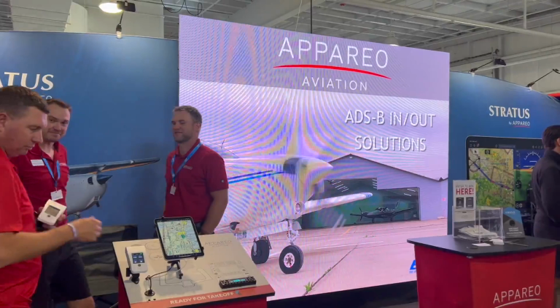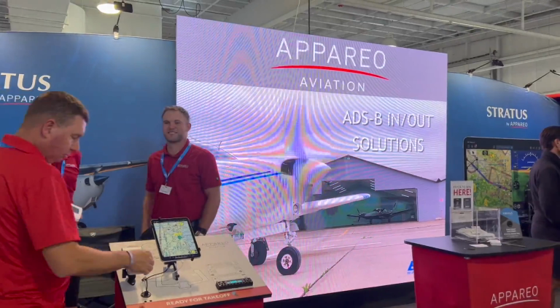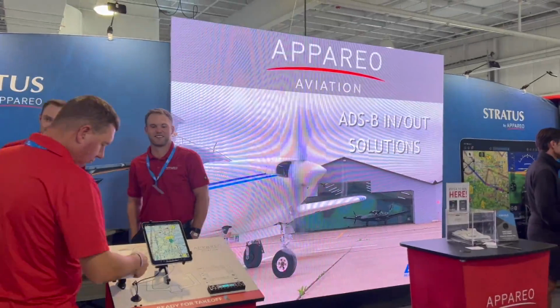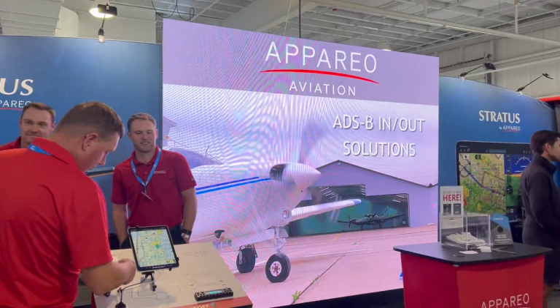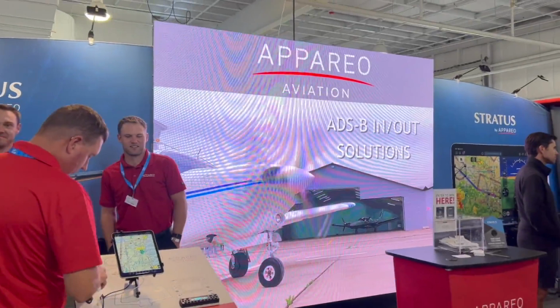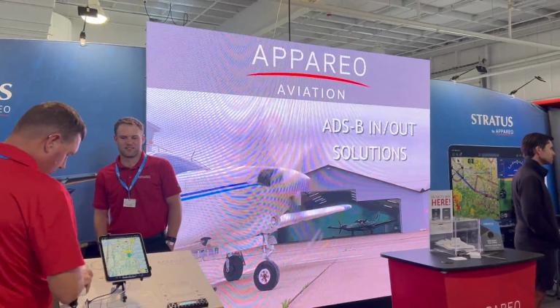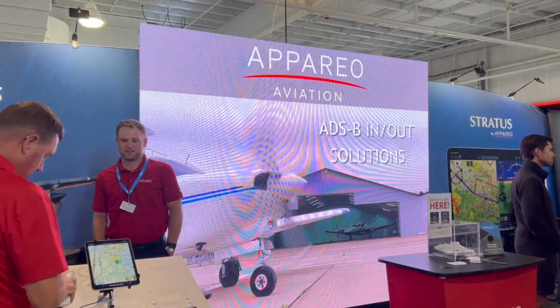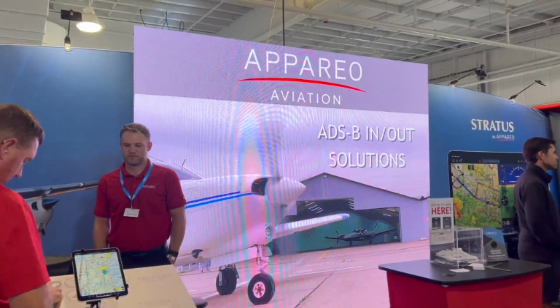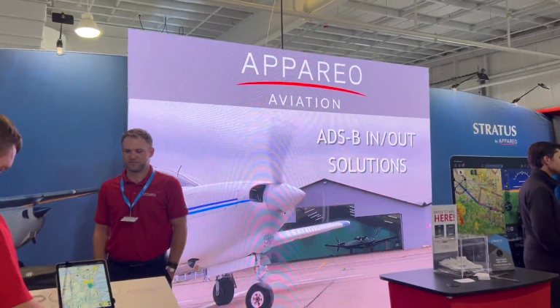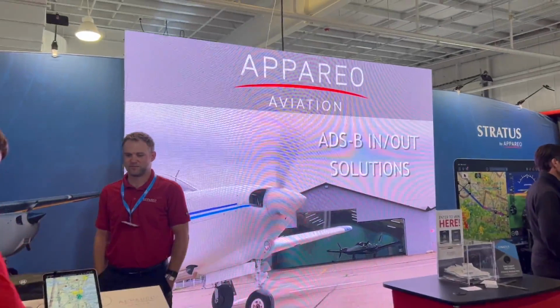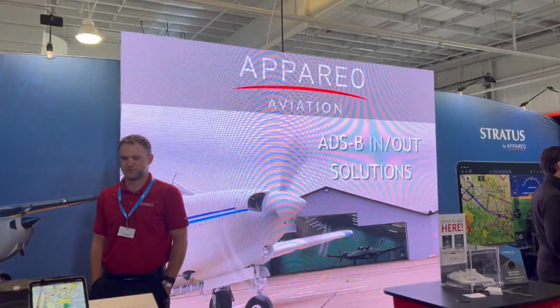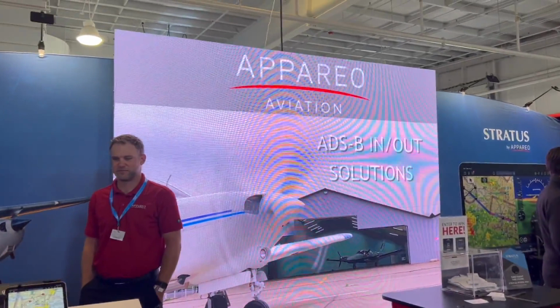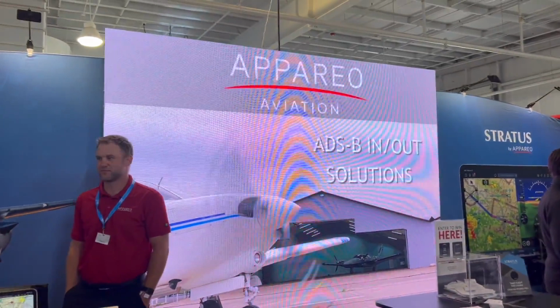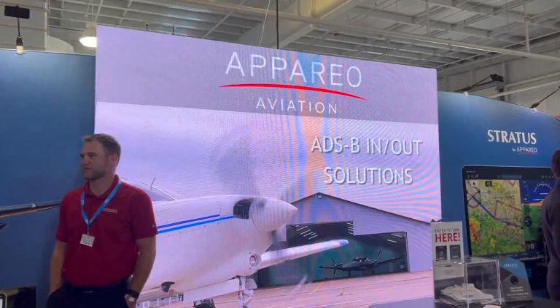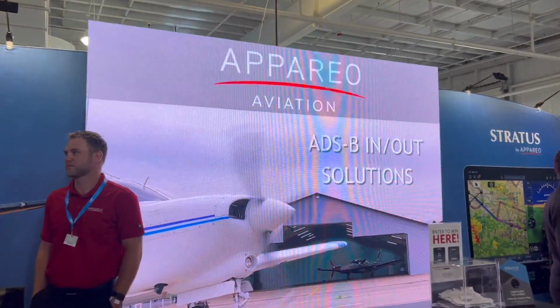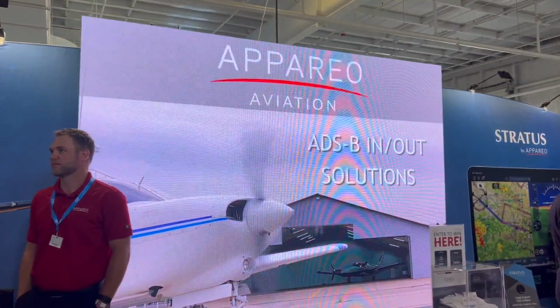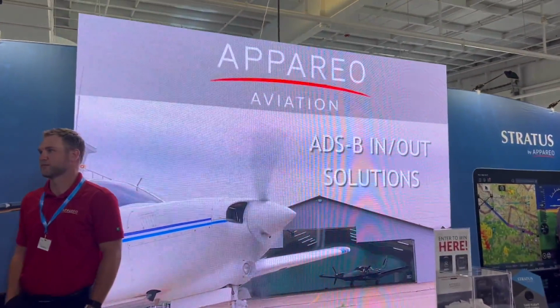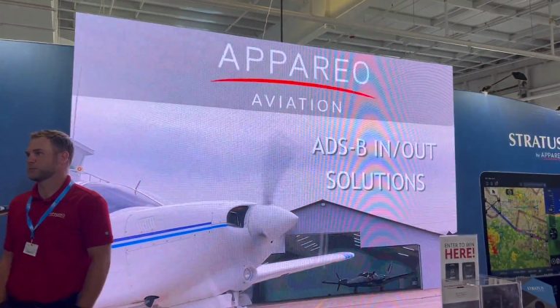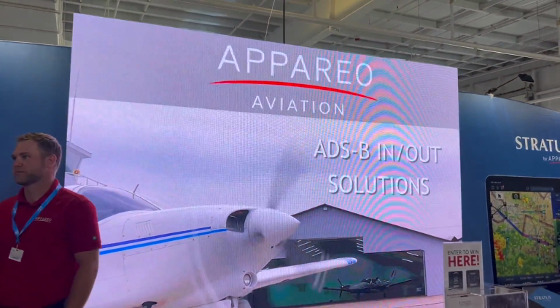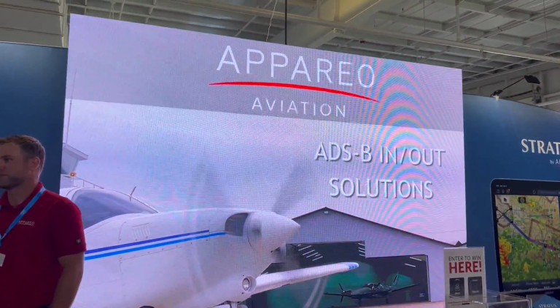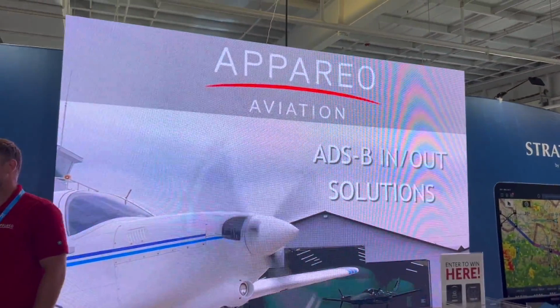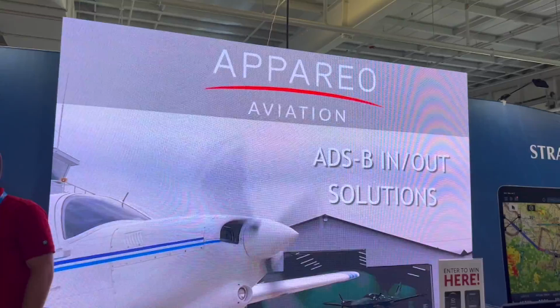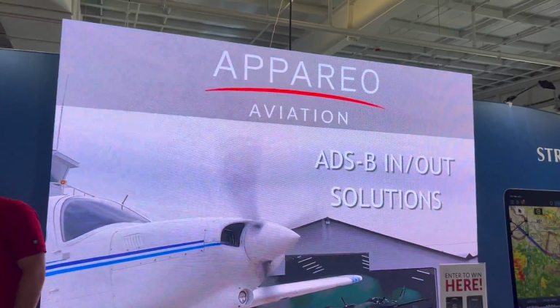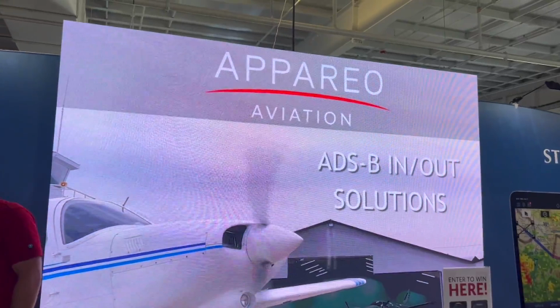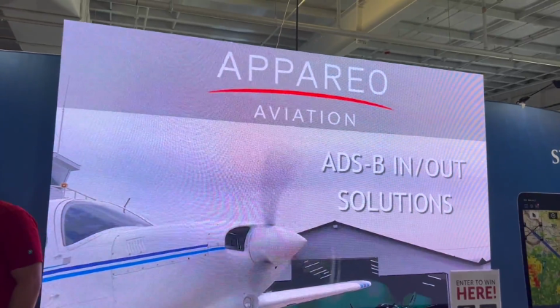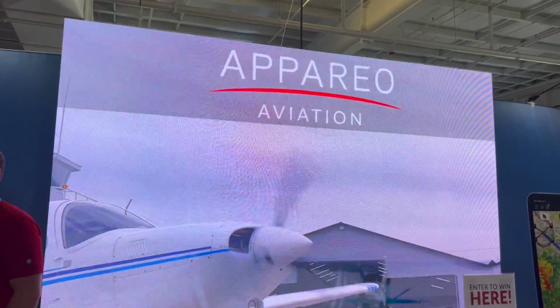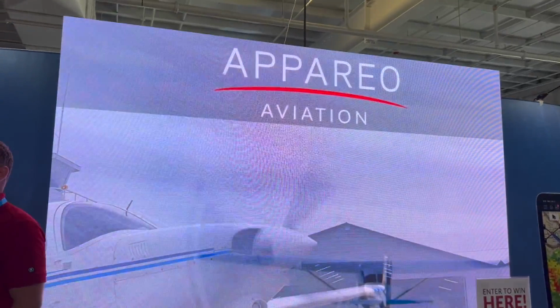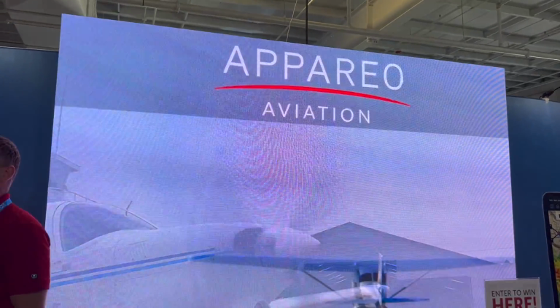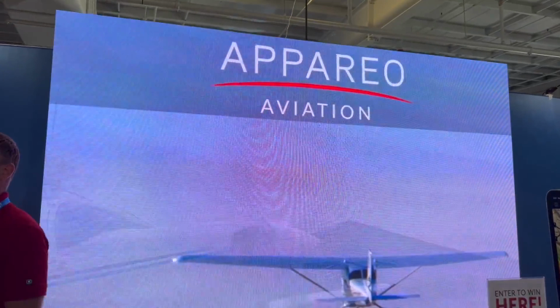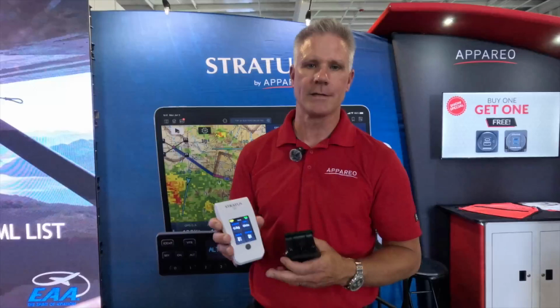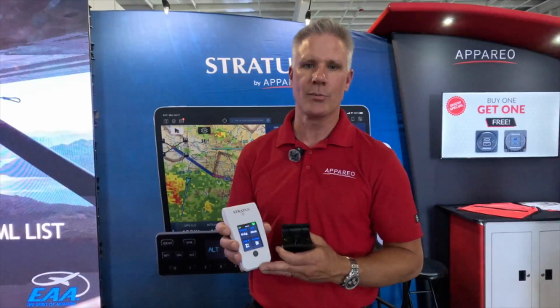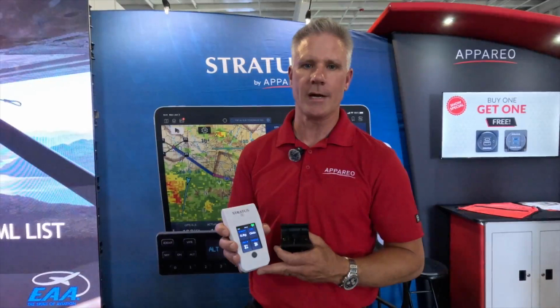Come visit us — Stratus by Apario — here at Oshkosh in Hangar C. We'd love to talk to you and hear your thoughts on the new product.